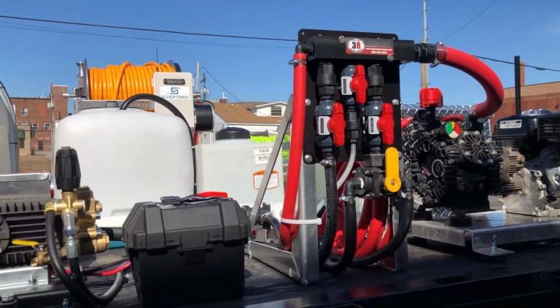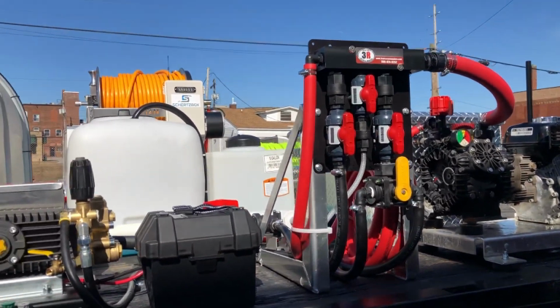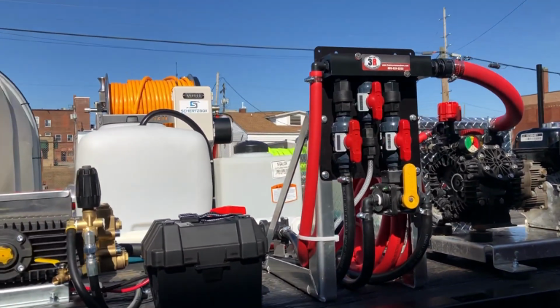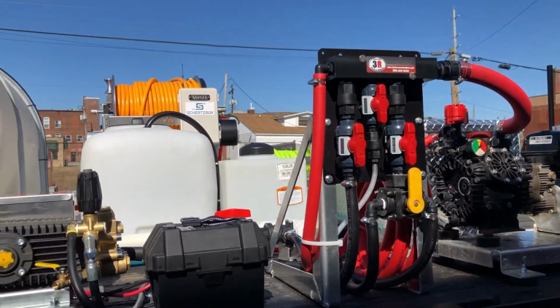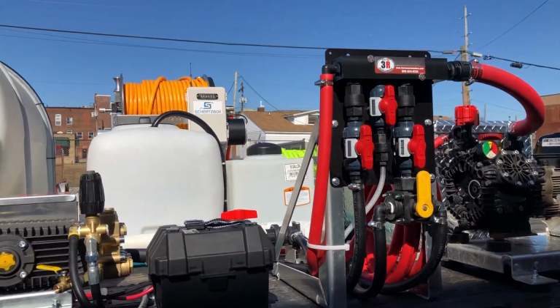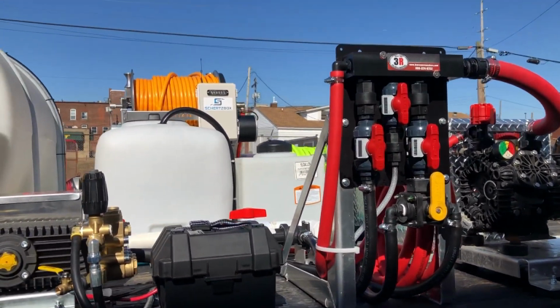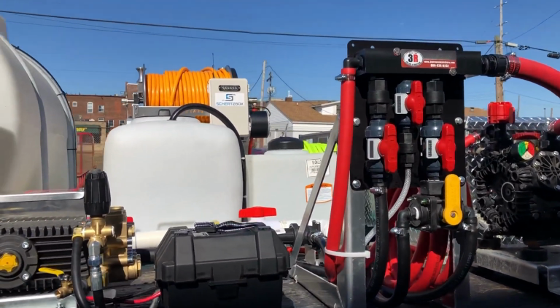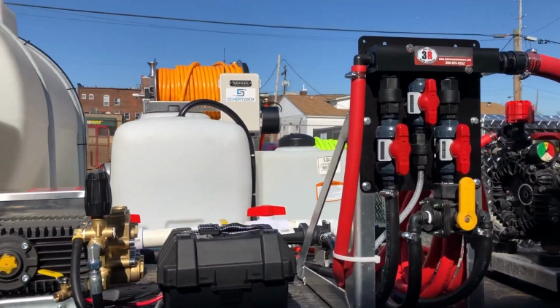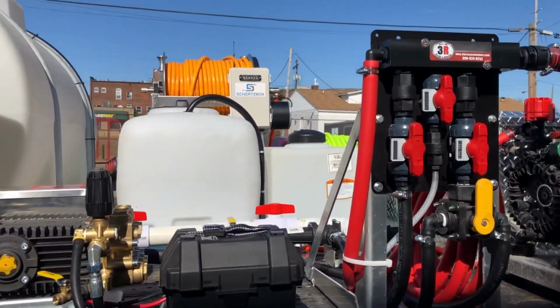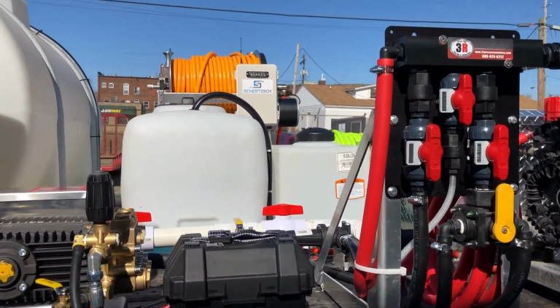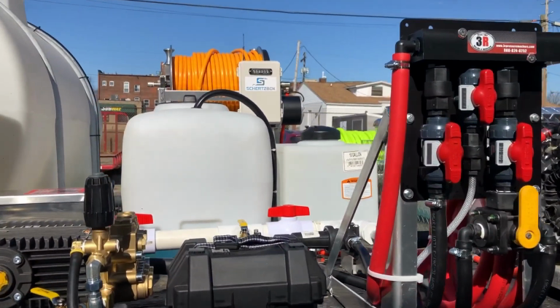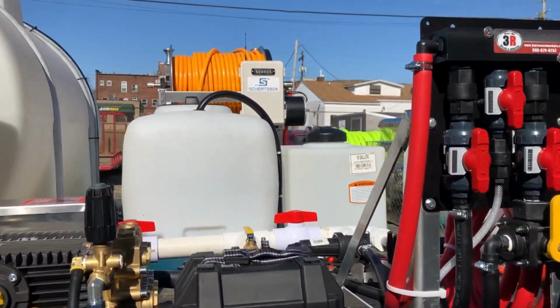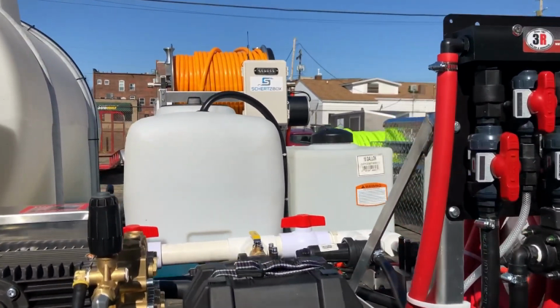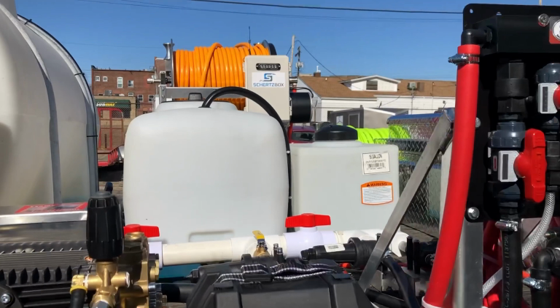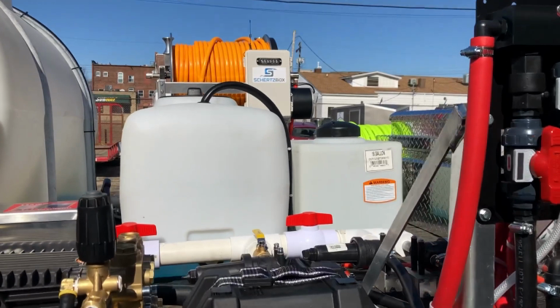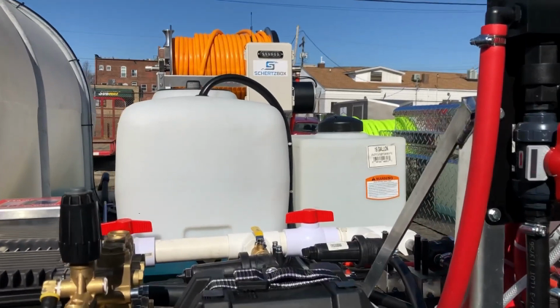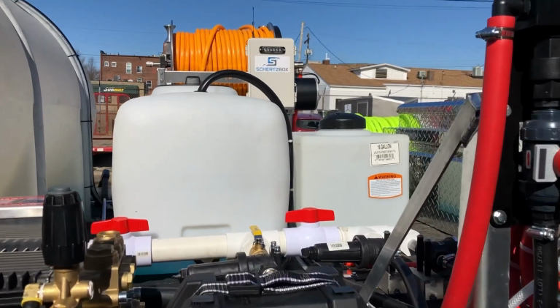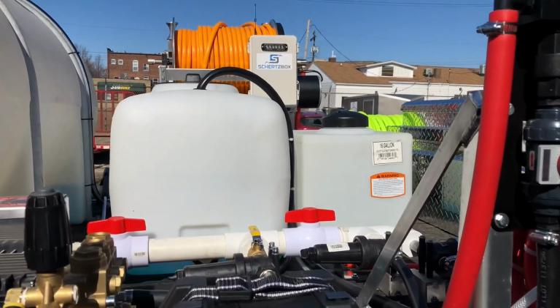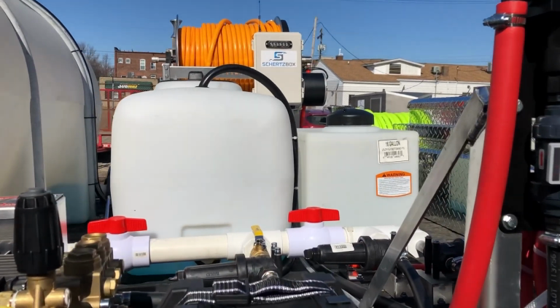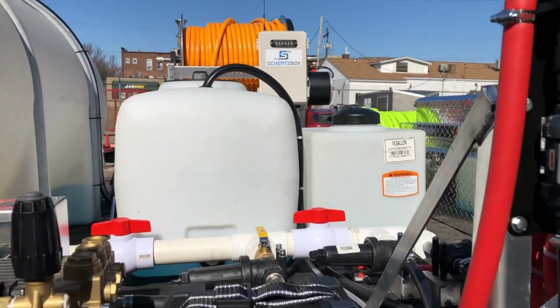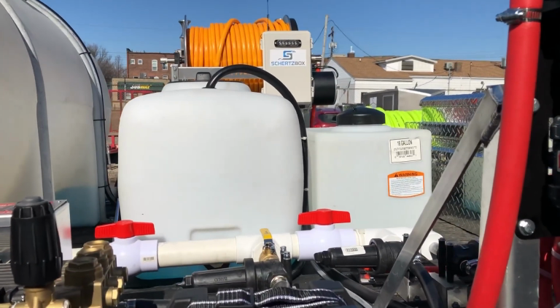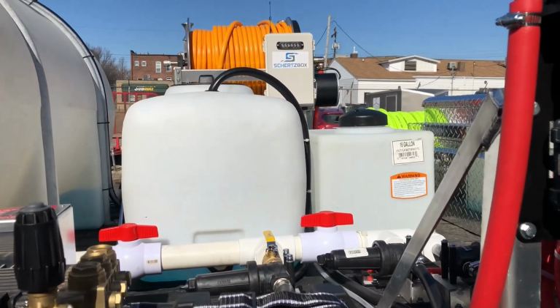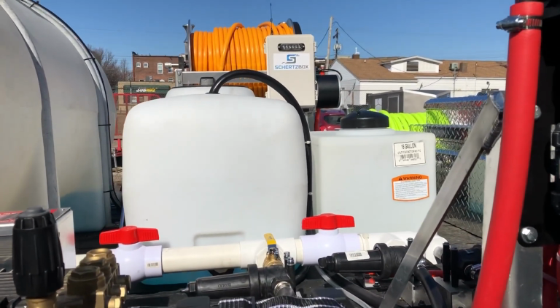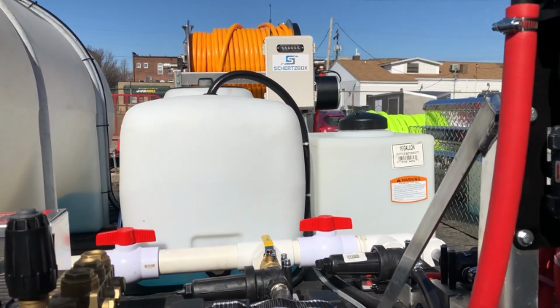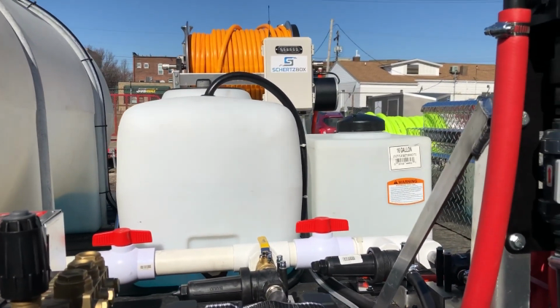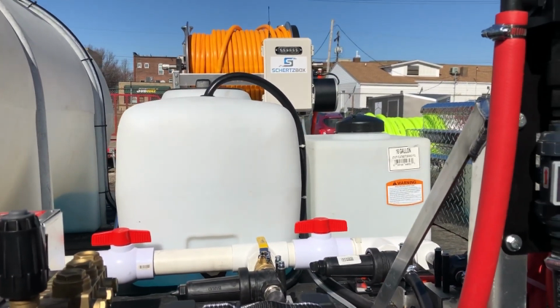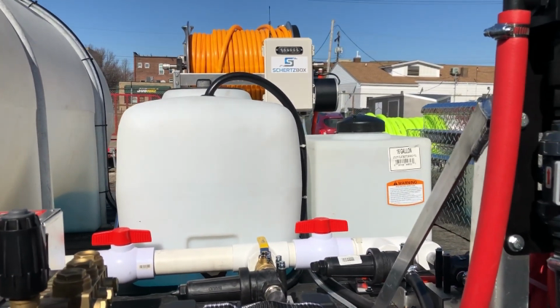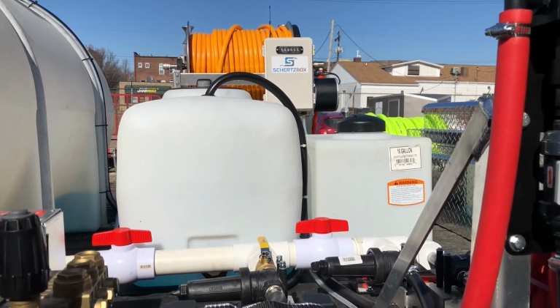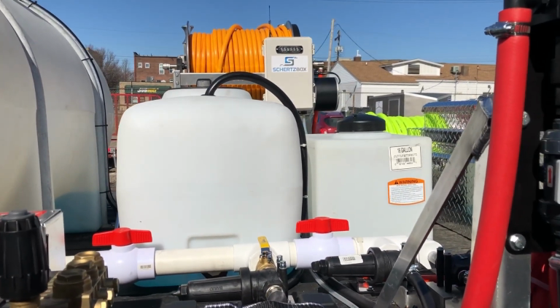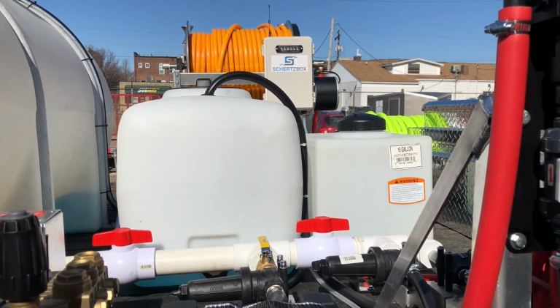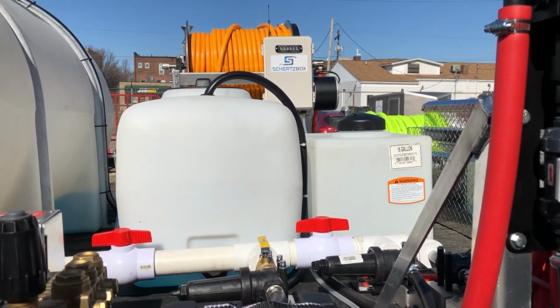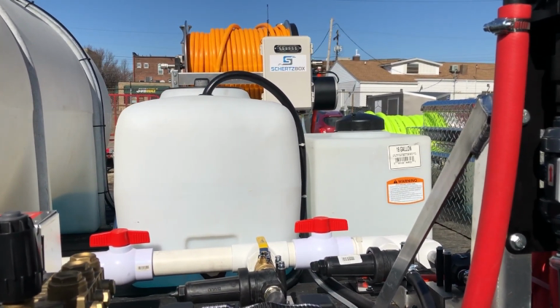And you can kind of see in the background there's a smaller tank — it's a 16 gallon surfactant tank and a 50 gallon SH.